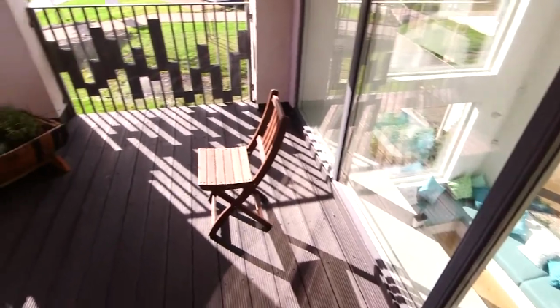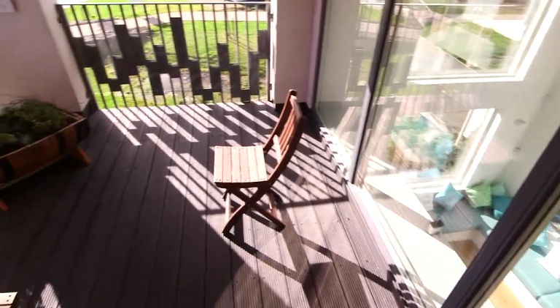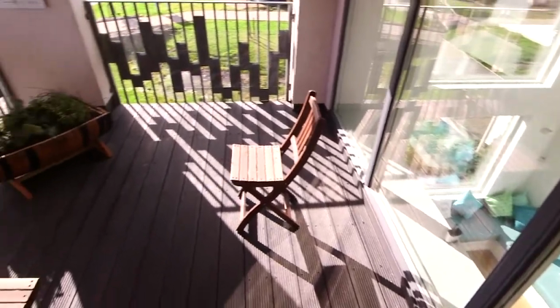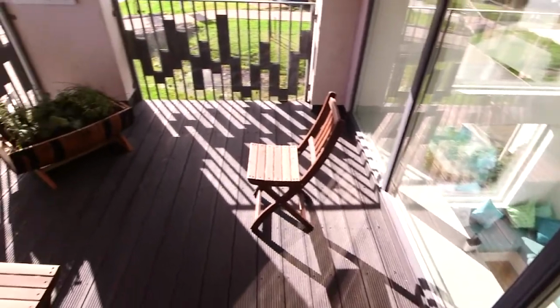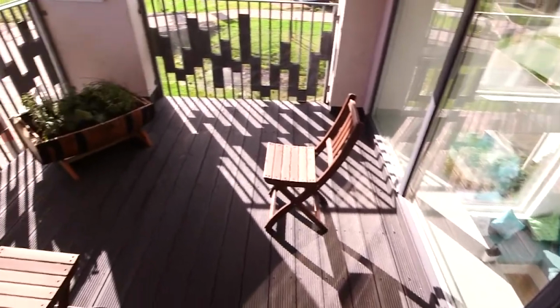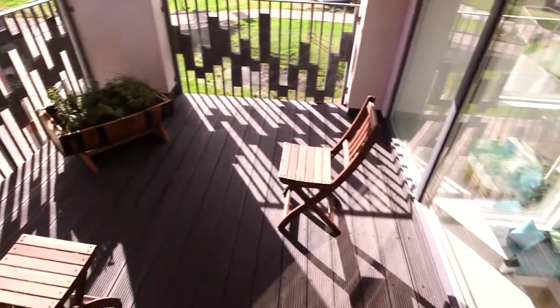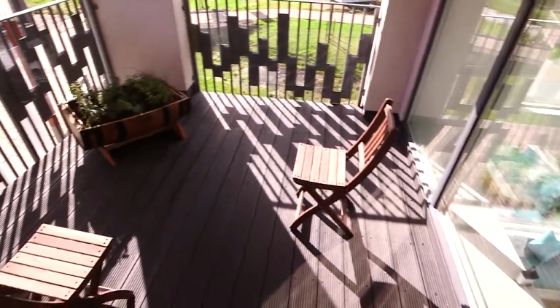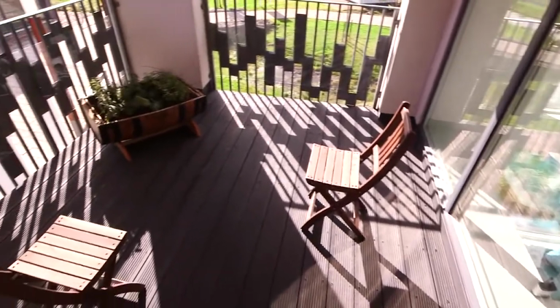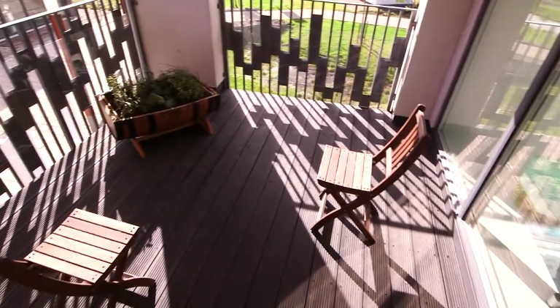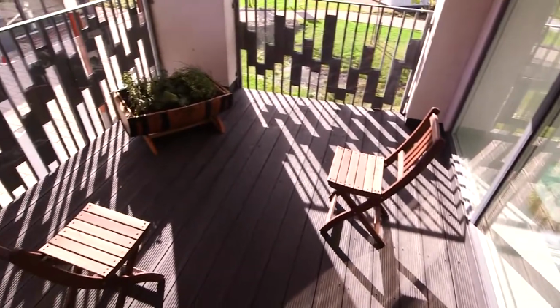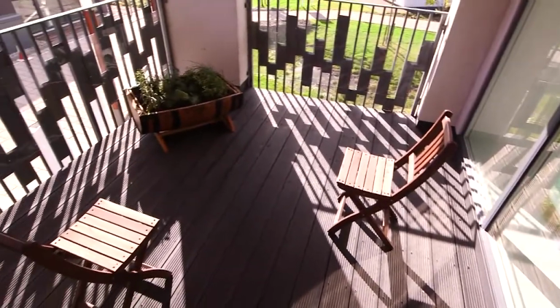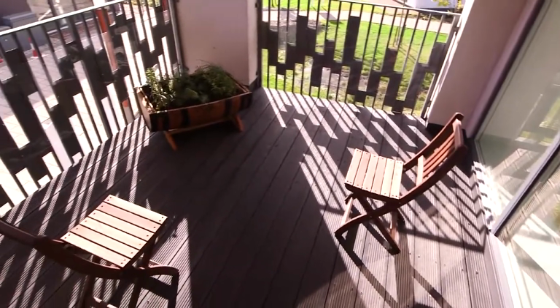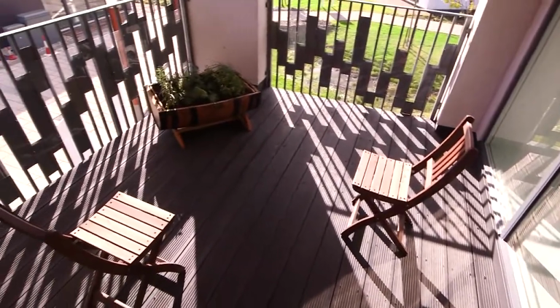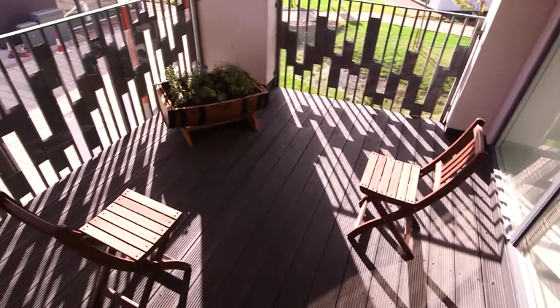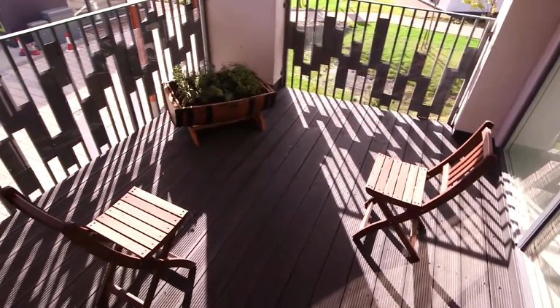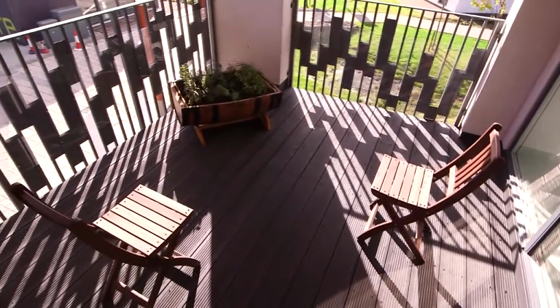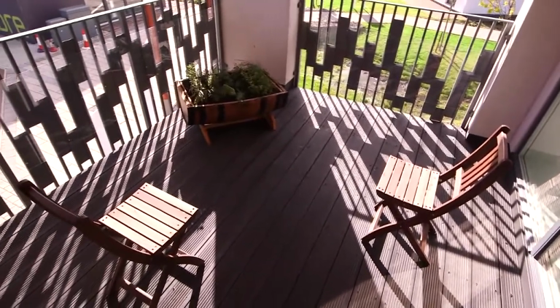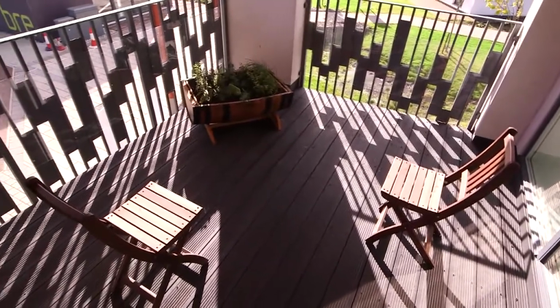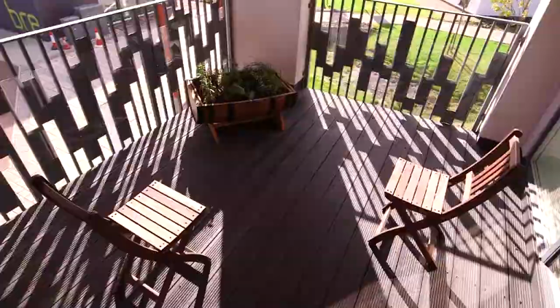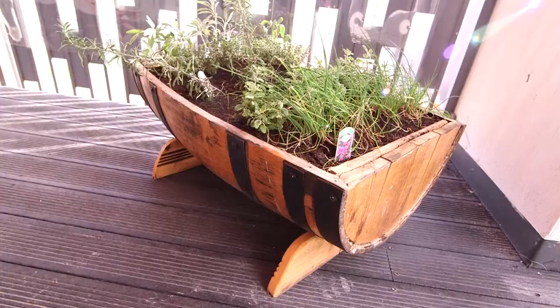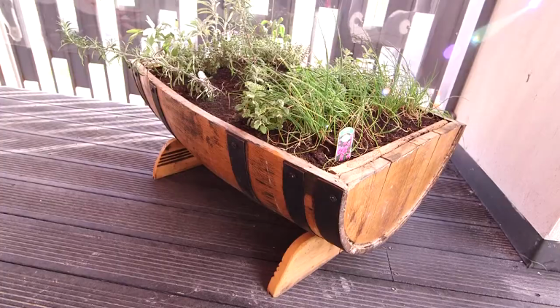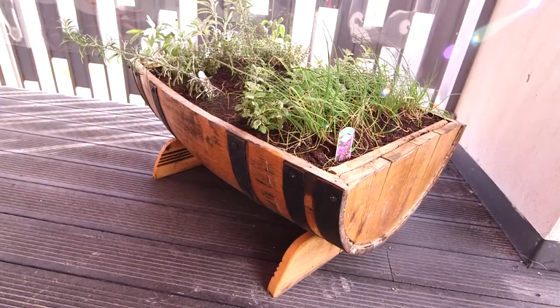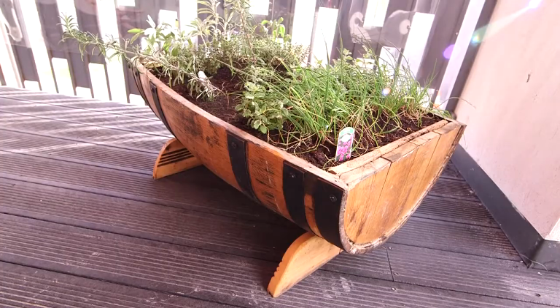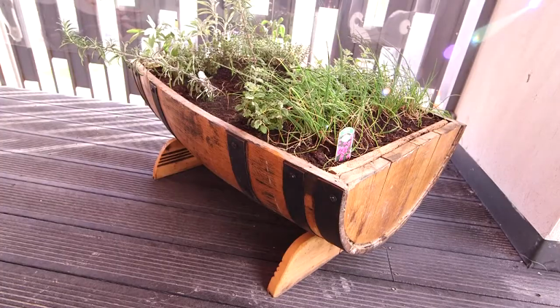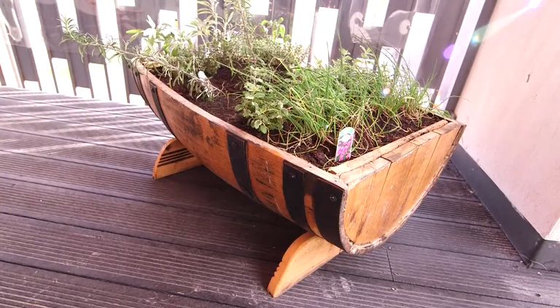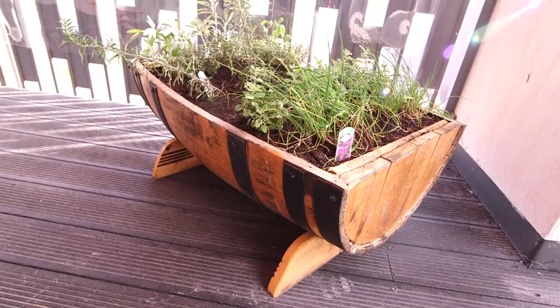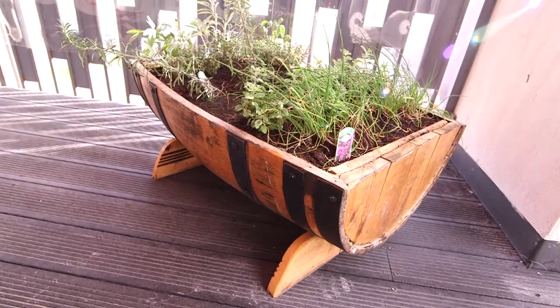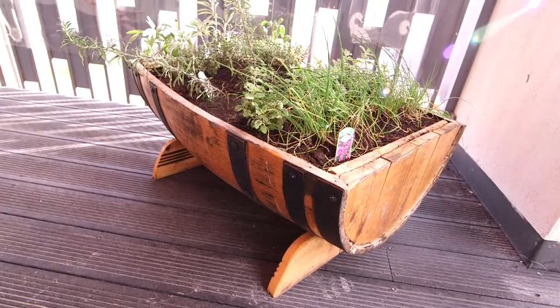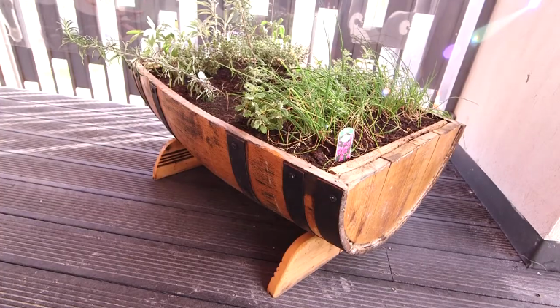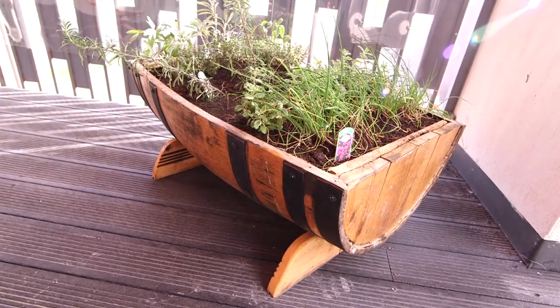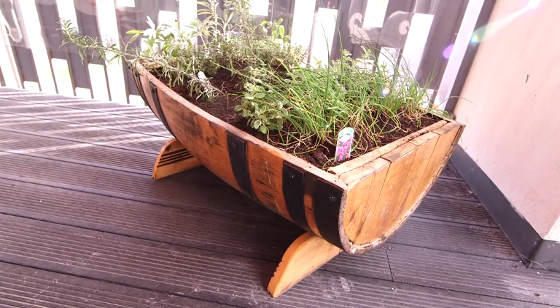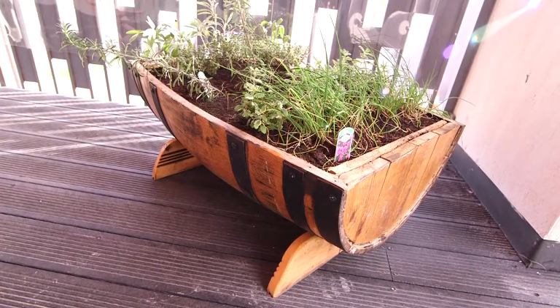Speaking of self-sufficiency, the first floor balcony even allows for grow your own fruit and veg.